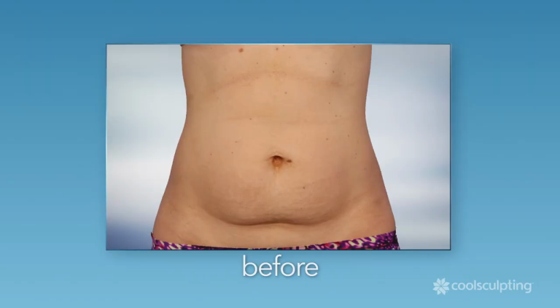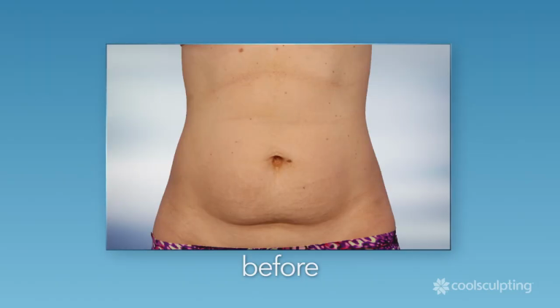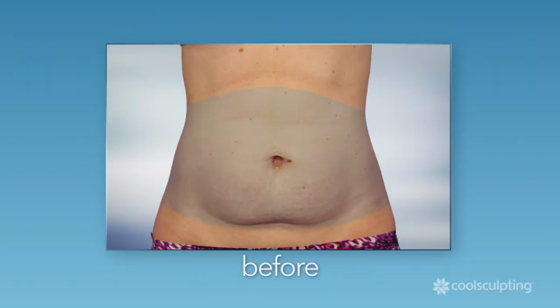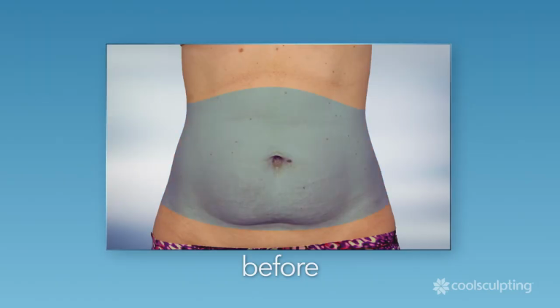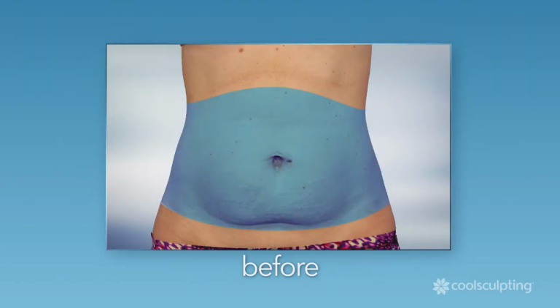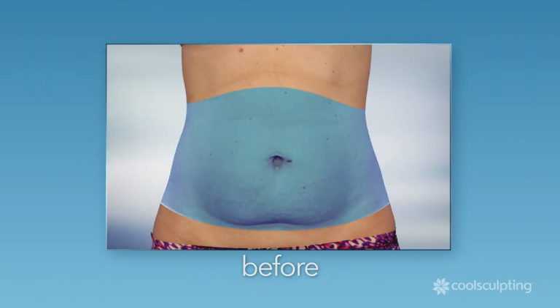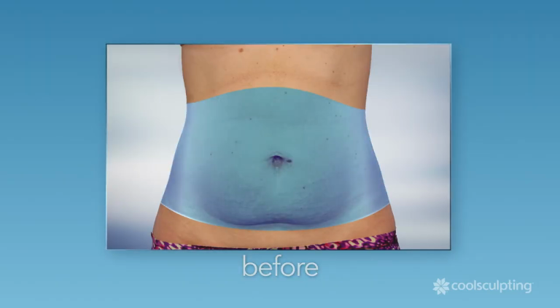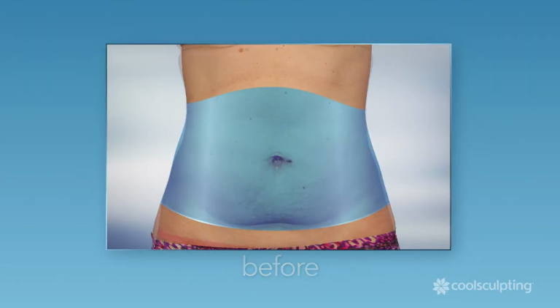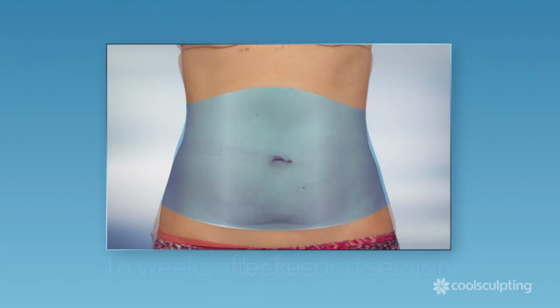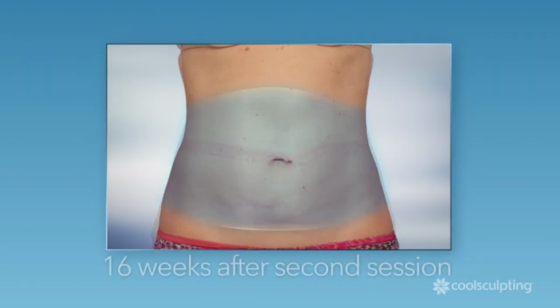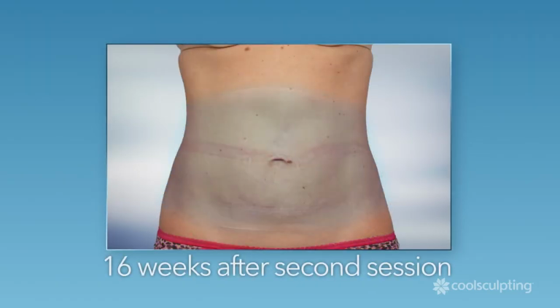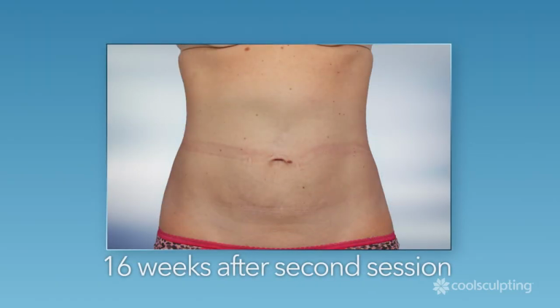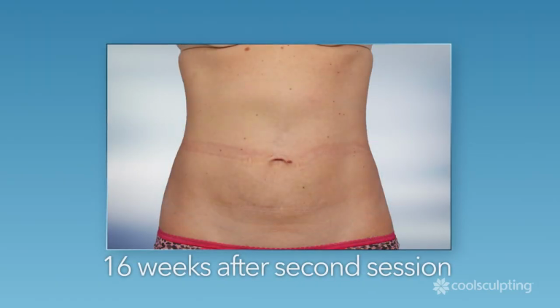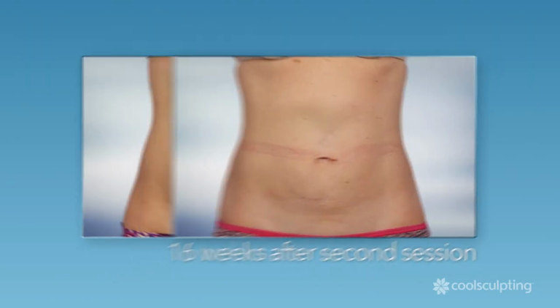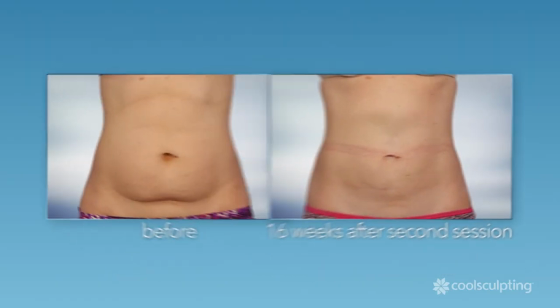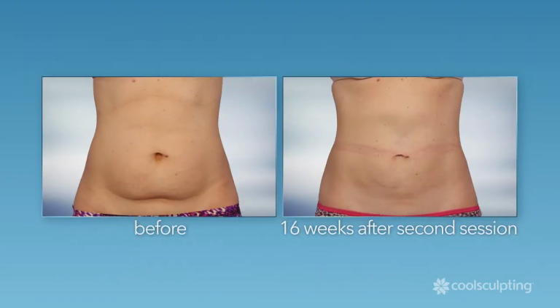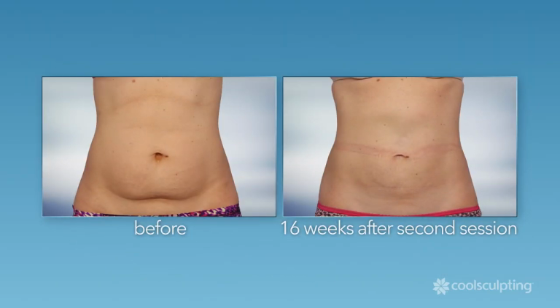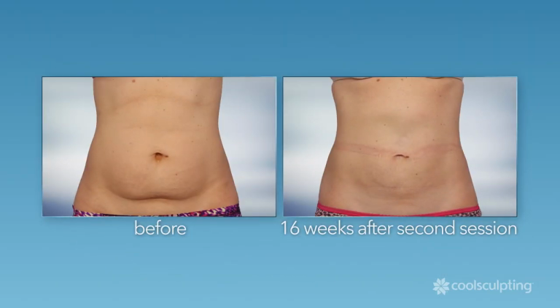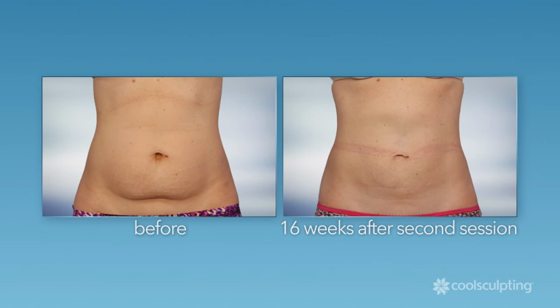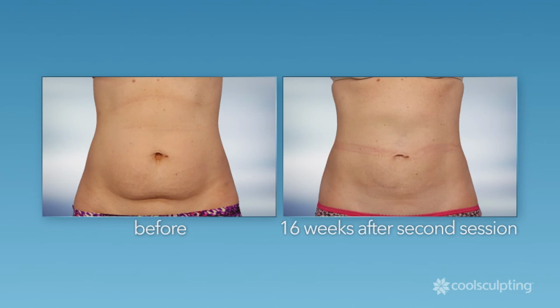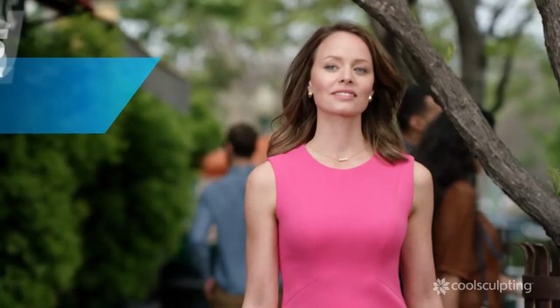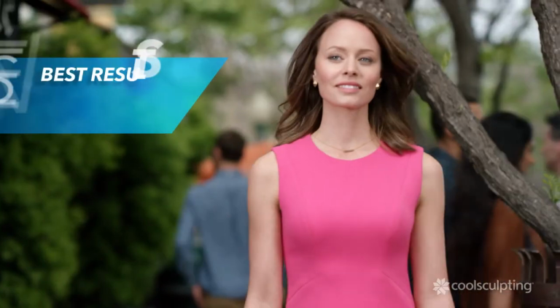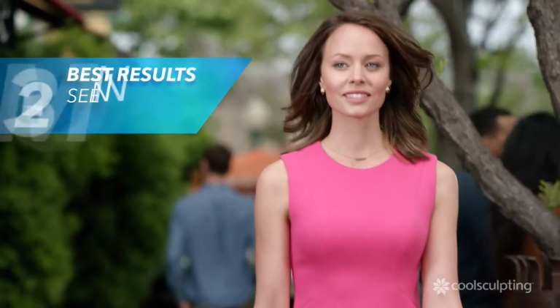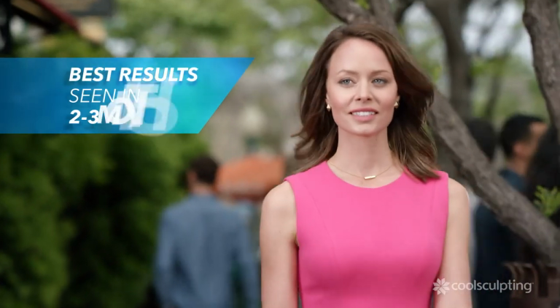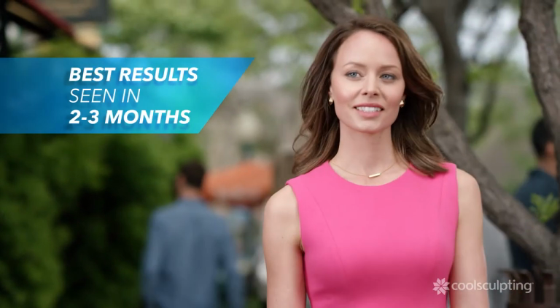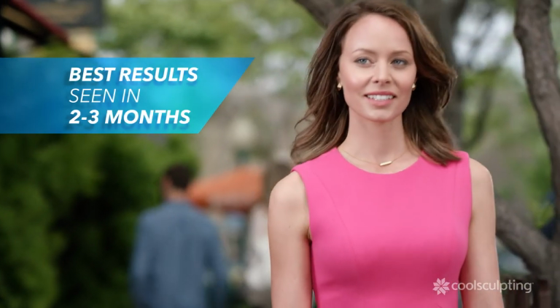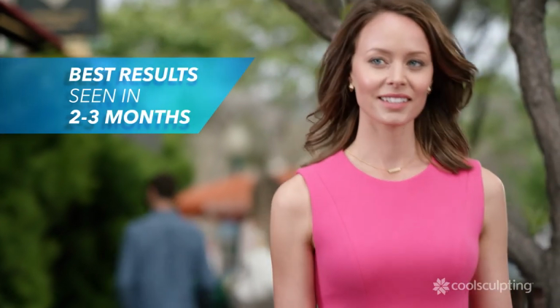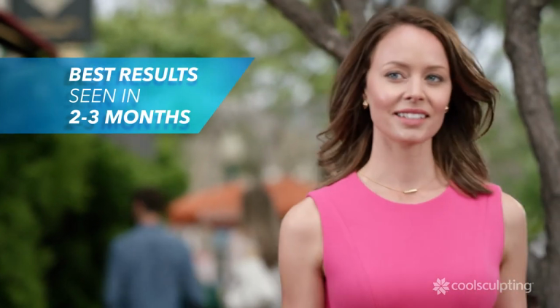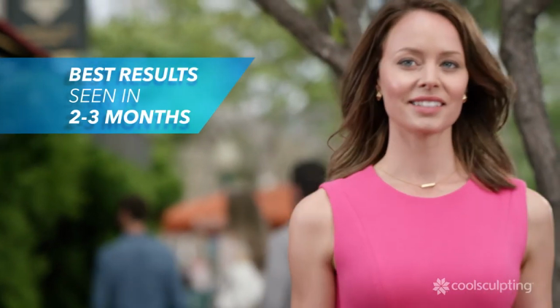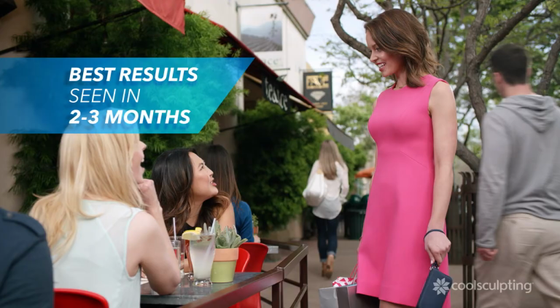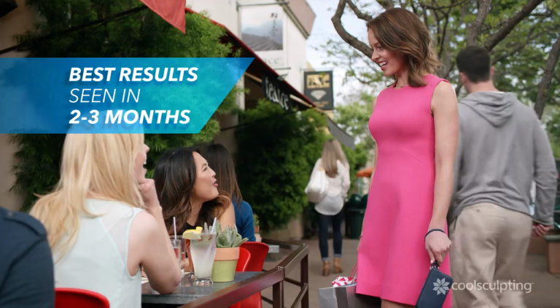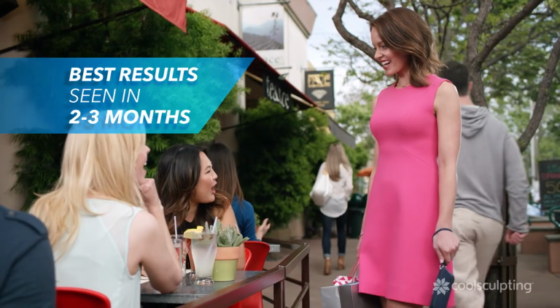You may start to notice results in a few weeks, but best results are seen in about two to three months.